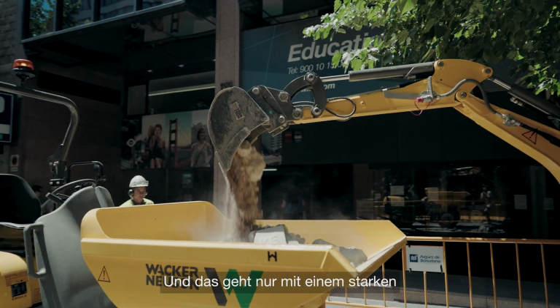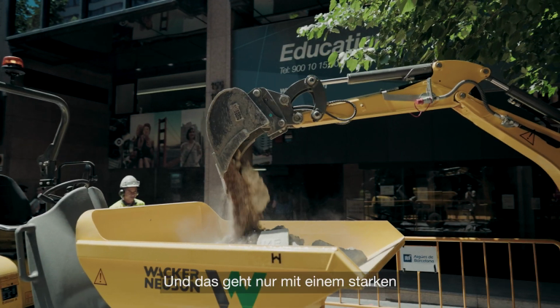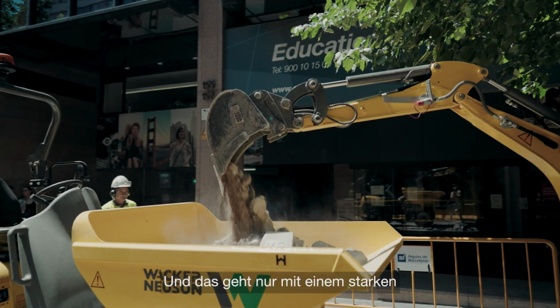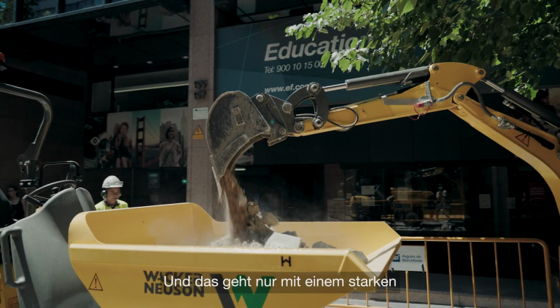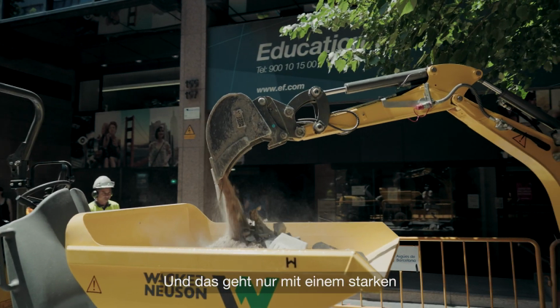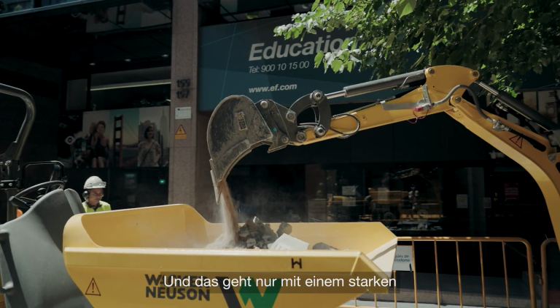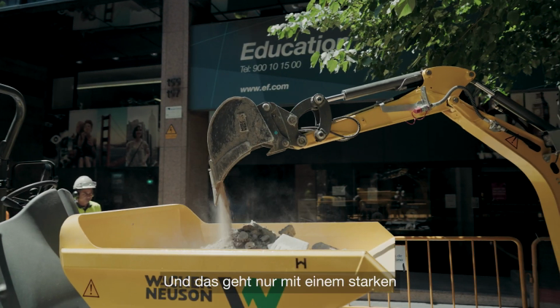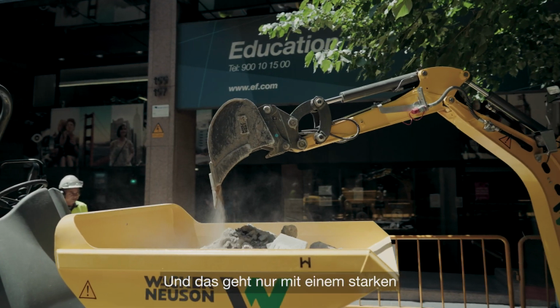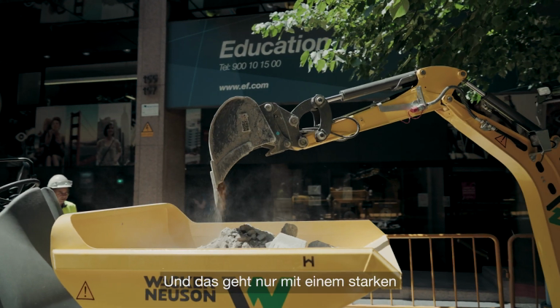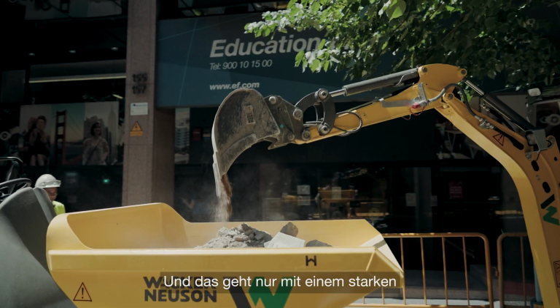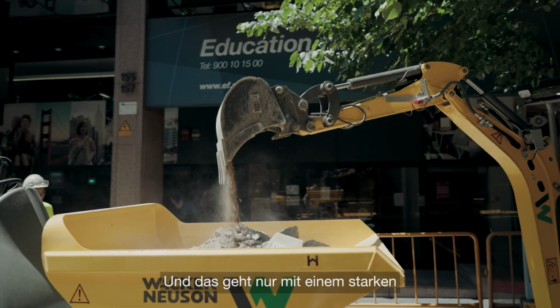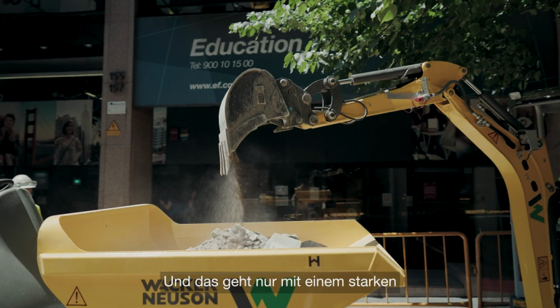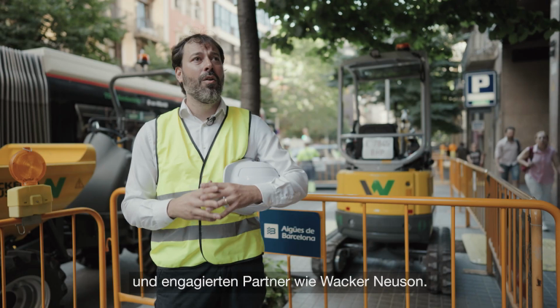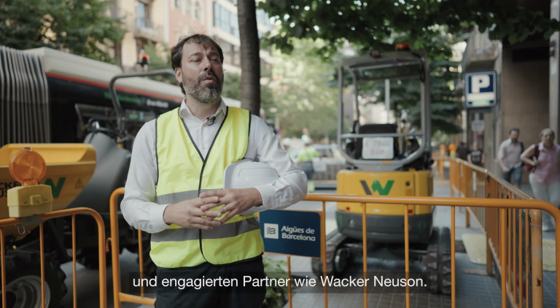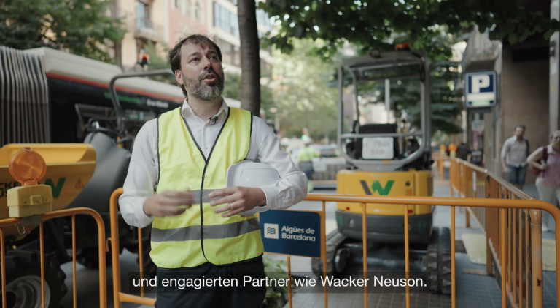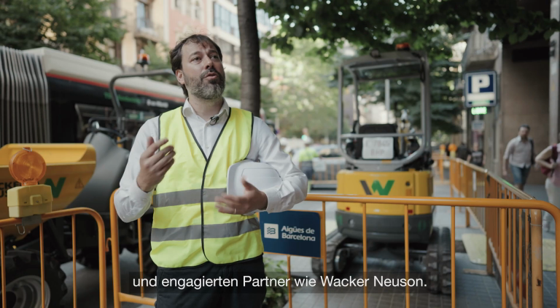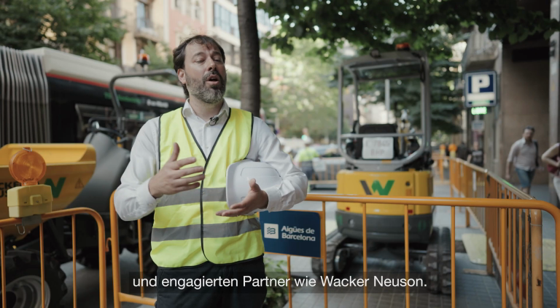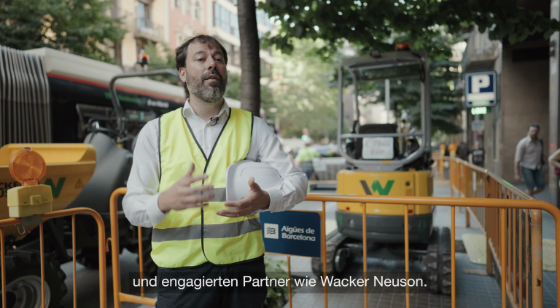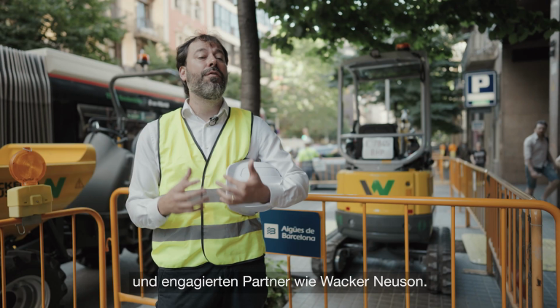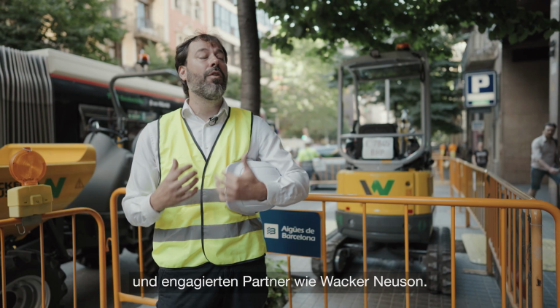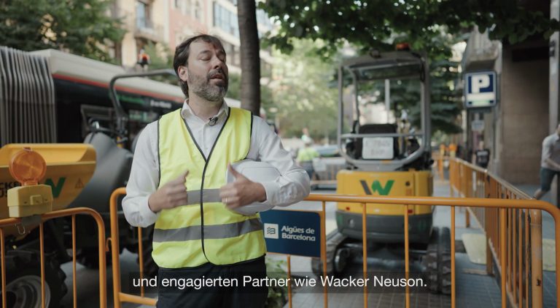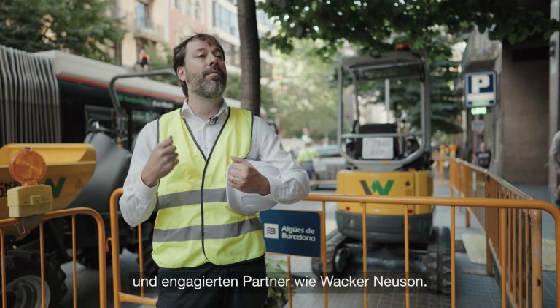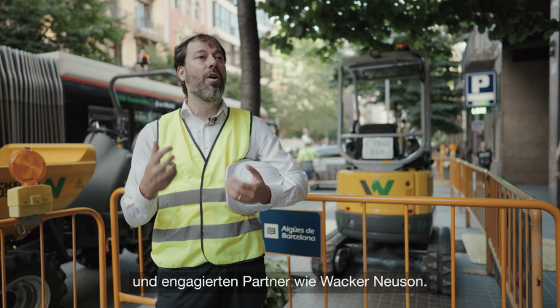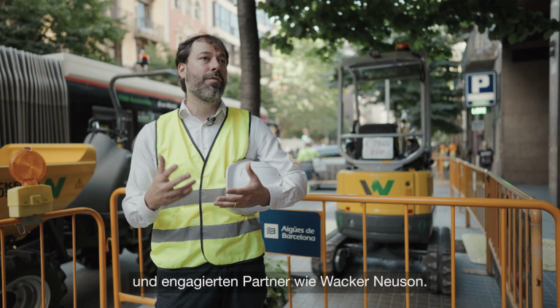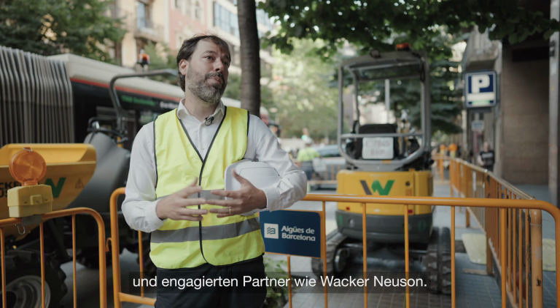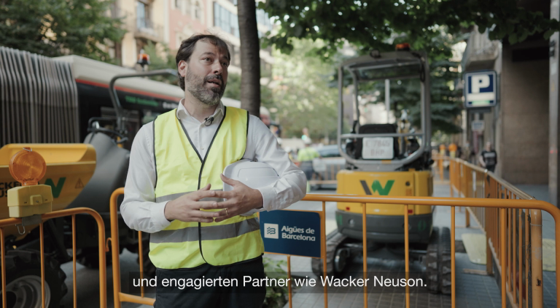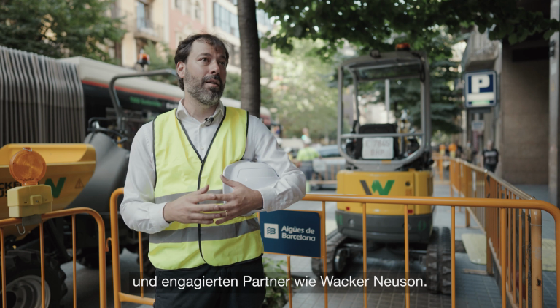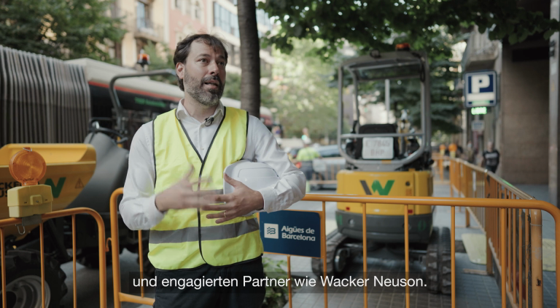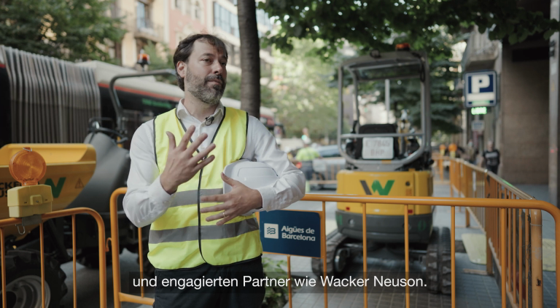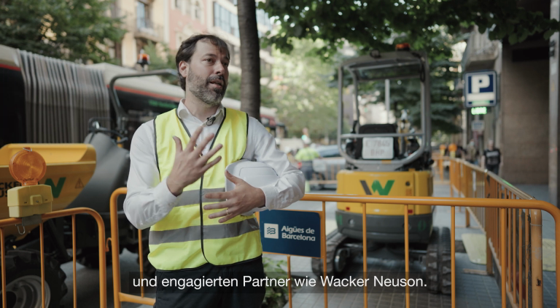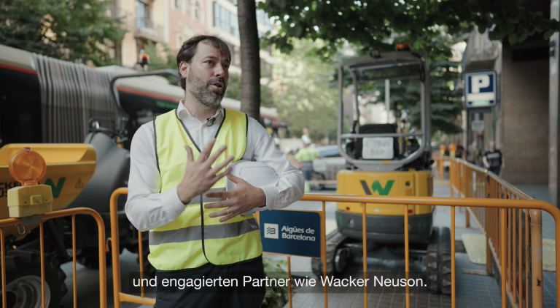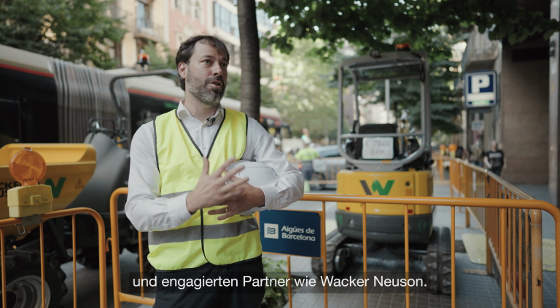And this can only be achieved with a strong and fully involved partner, Backer Neuston.